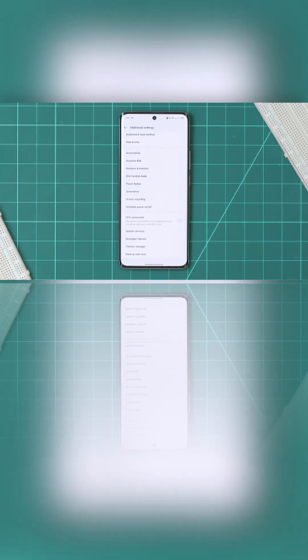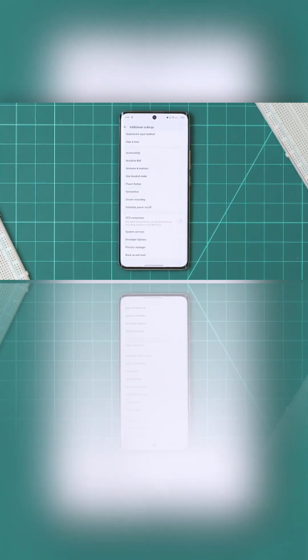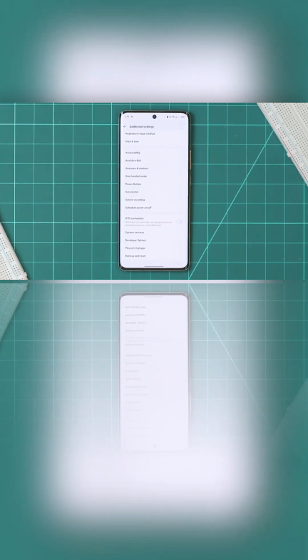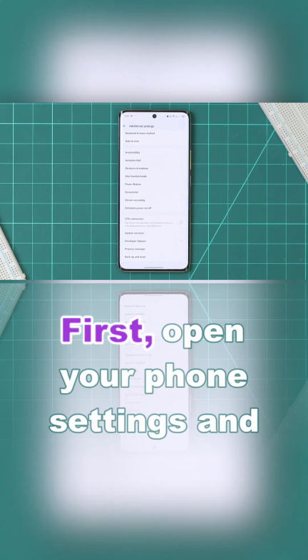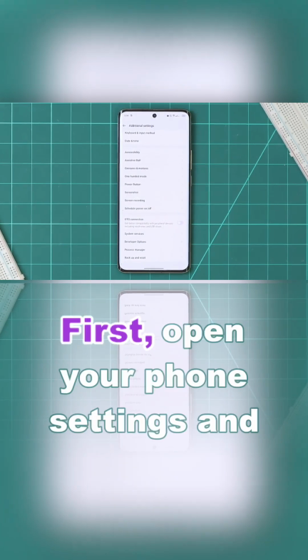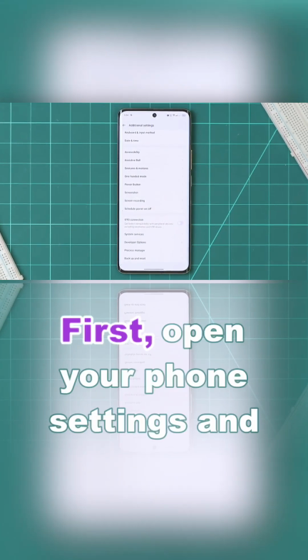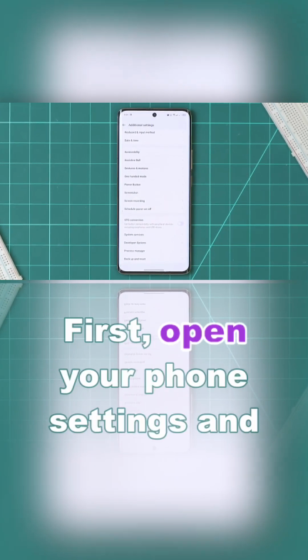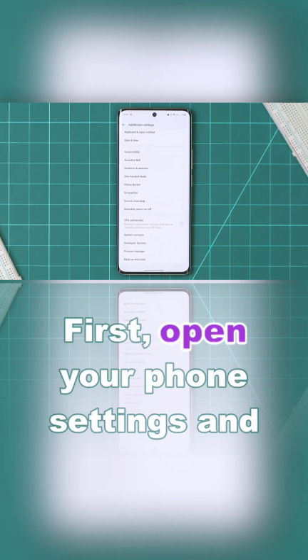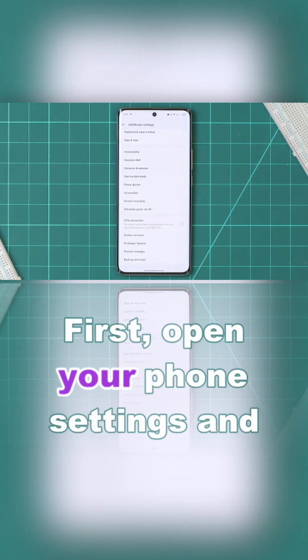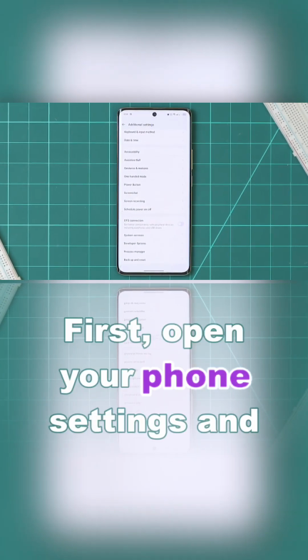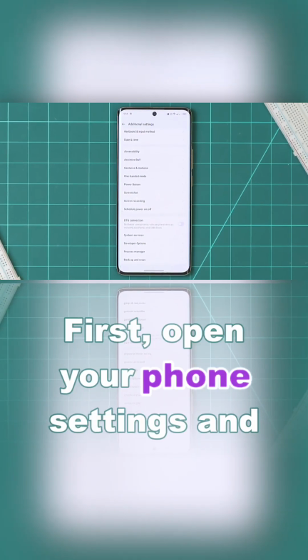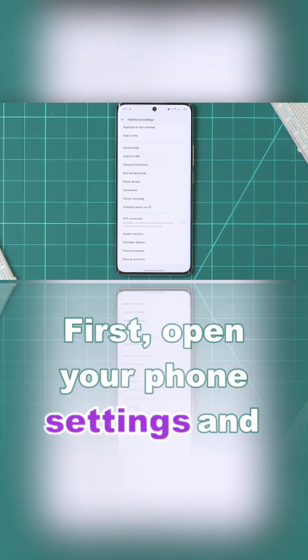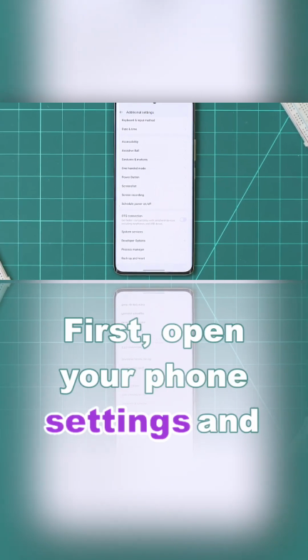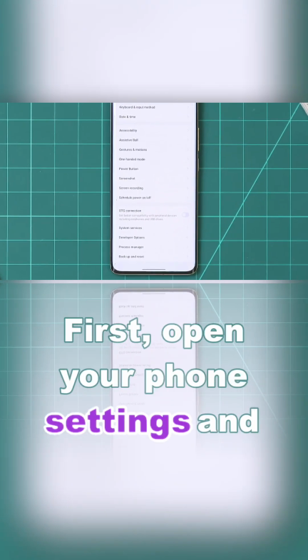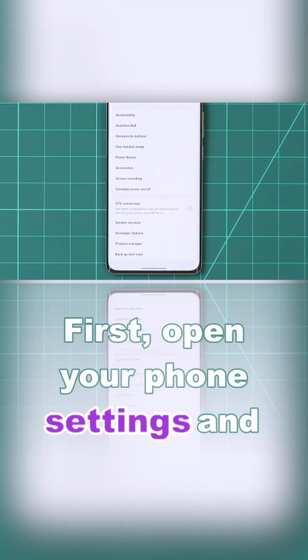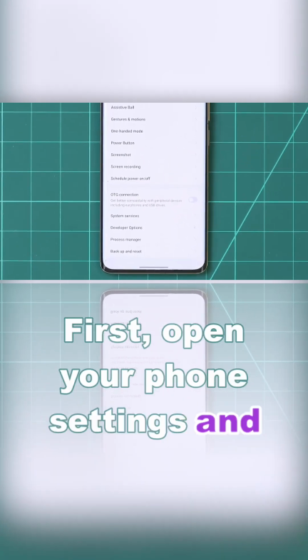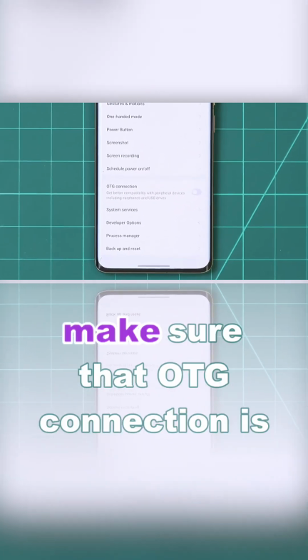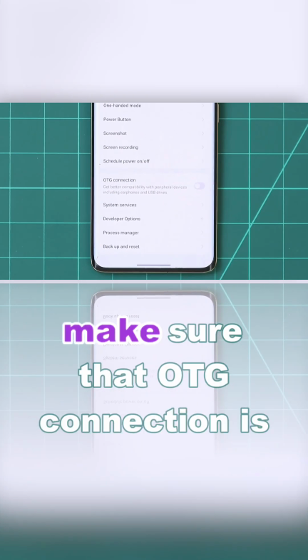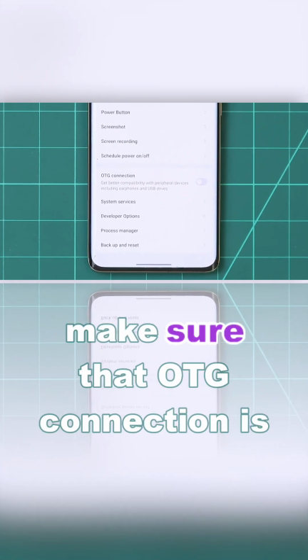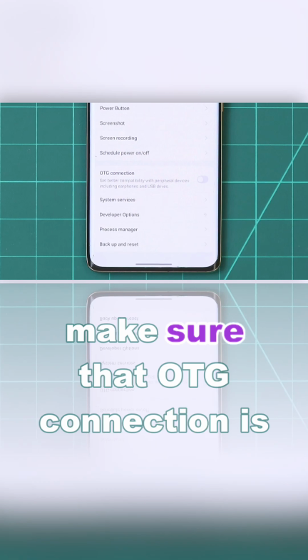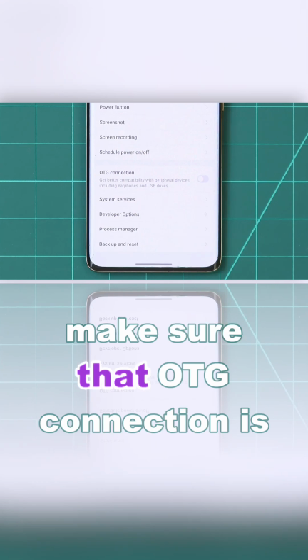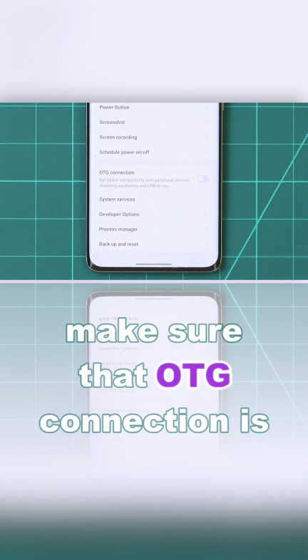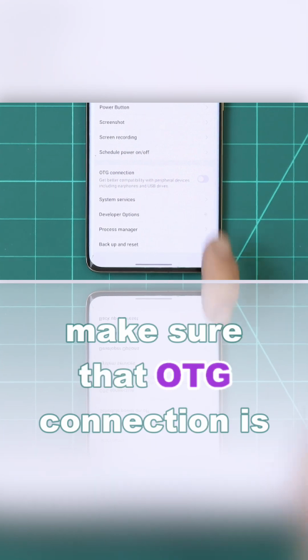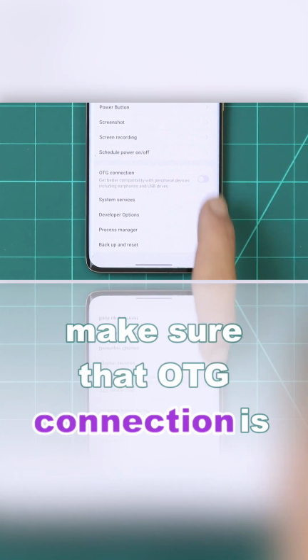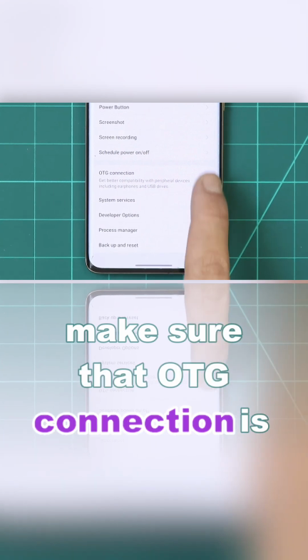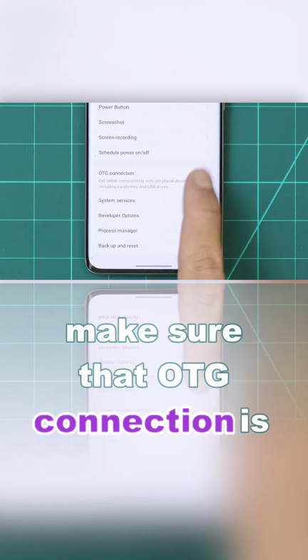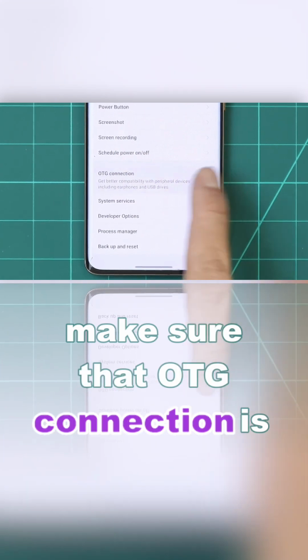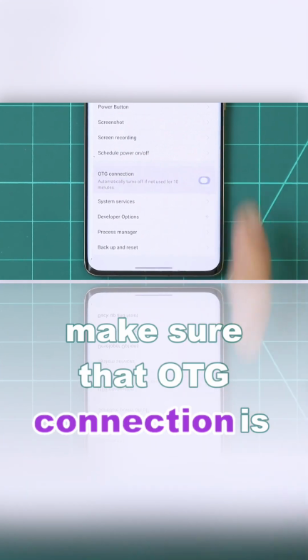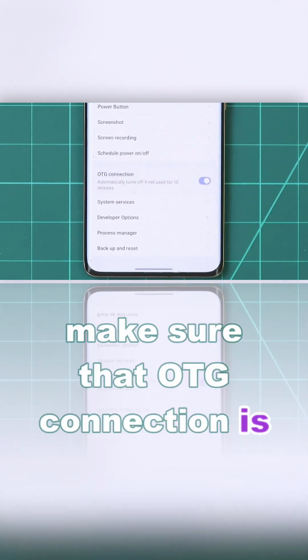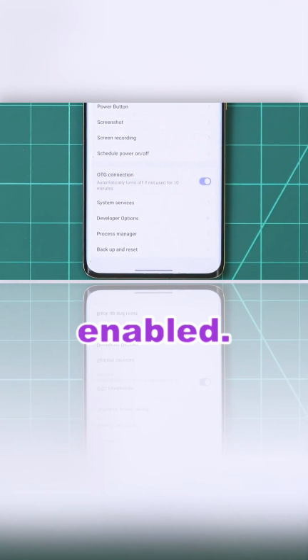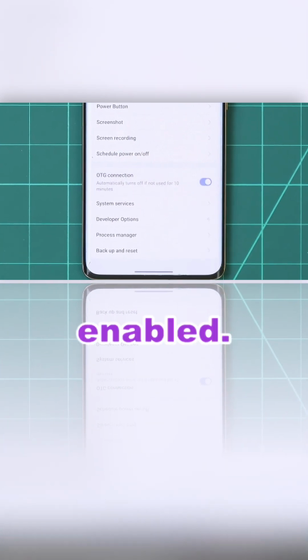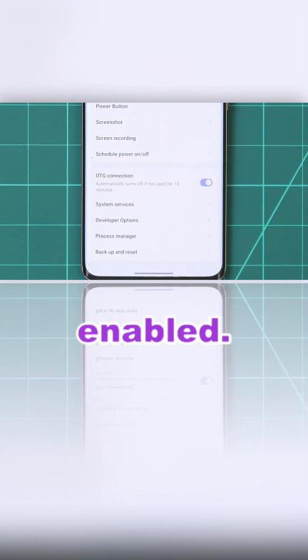First, open your phone settings and make sure that OTG connection is enabled.